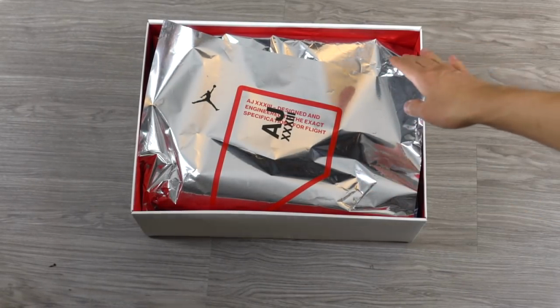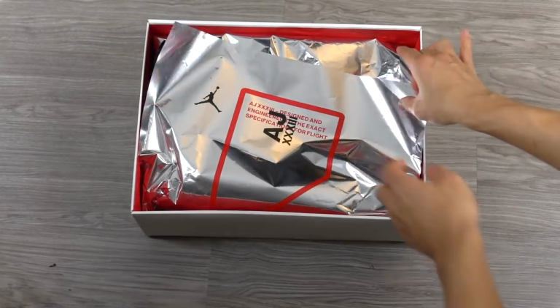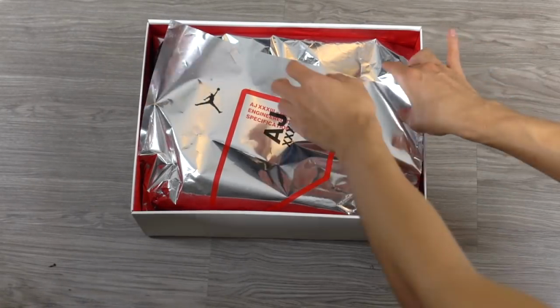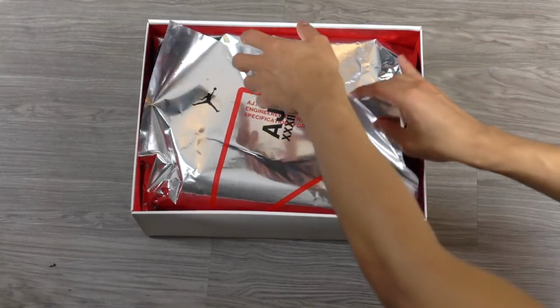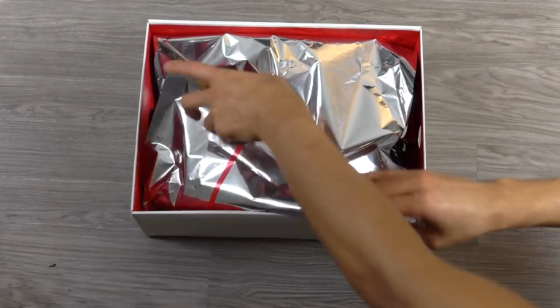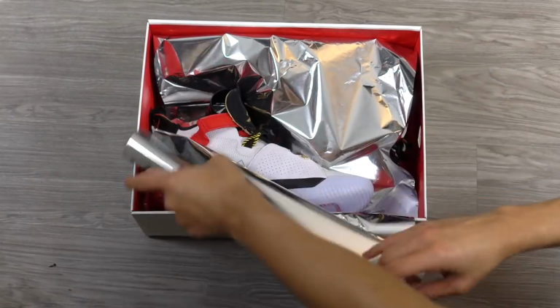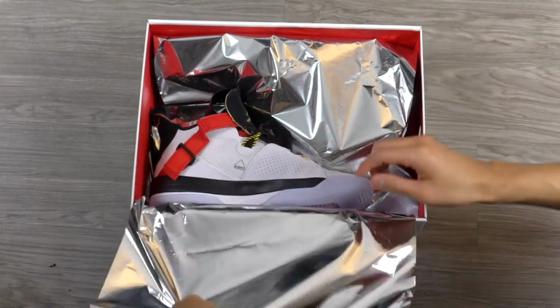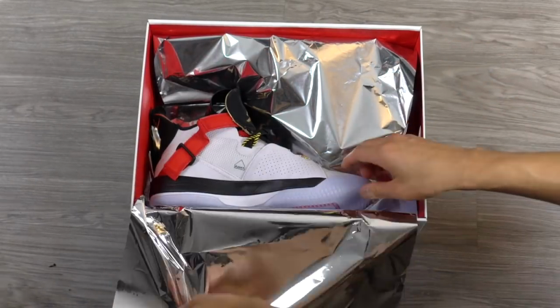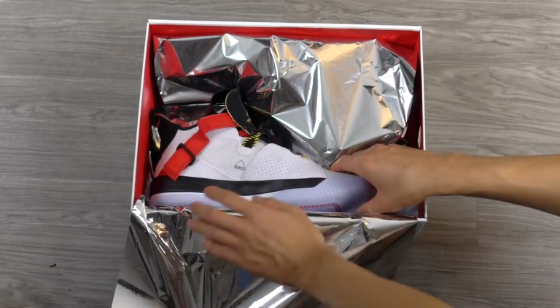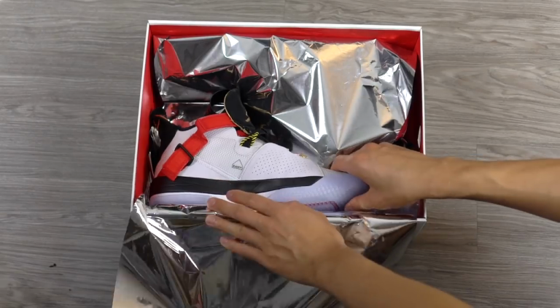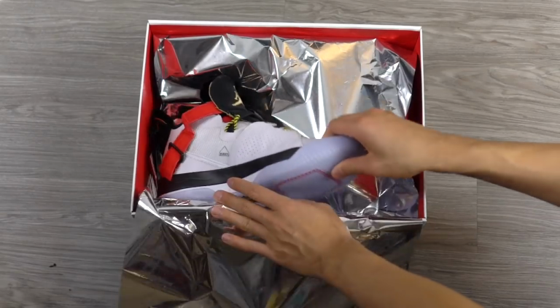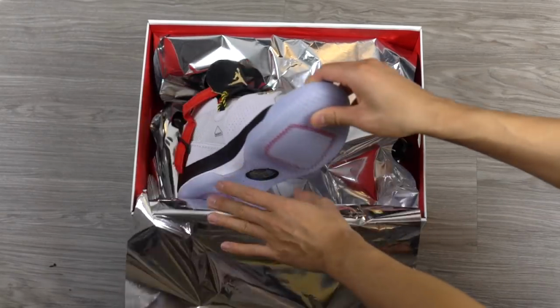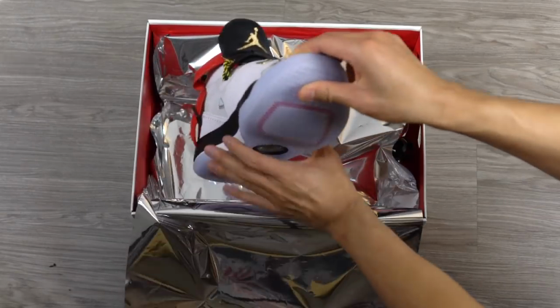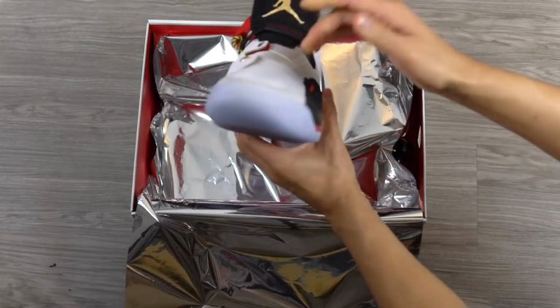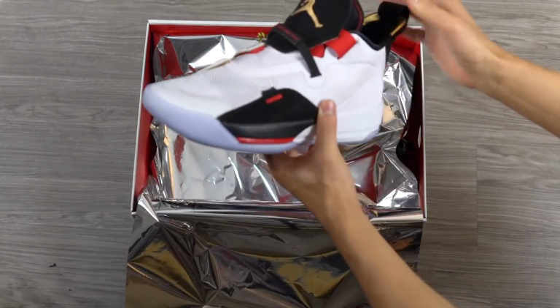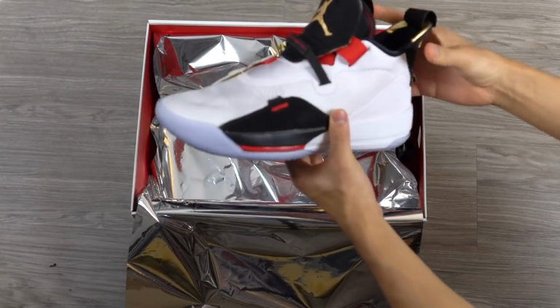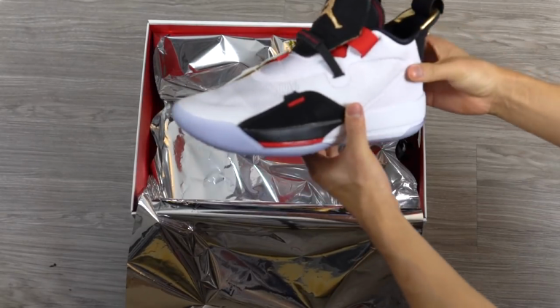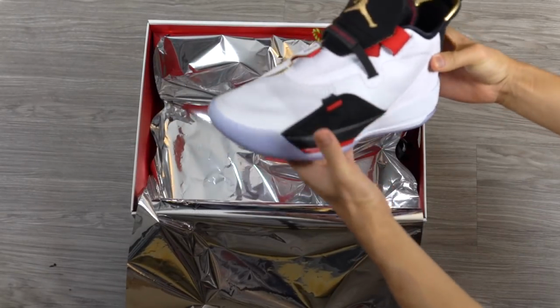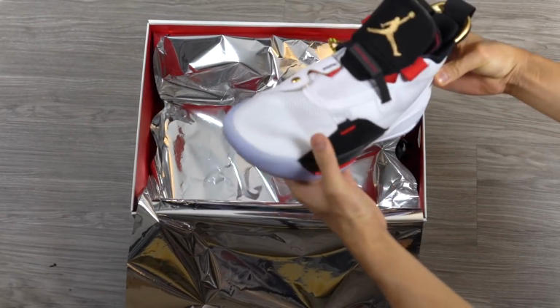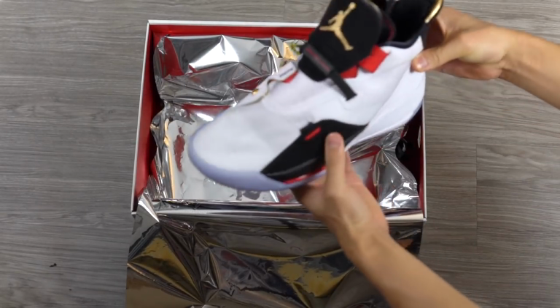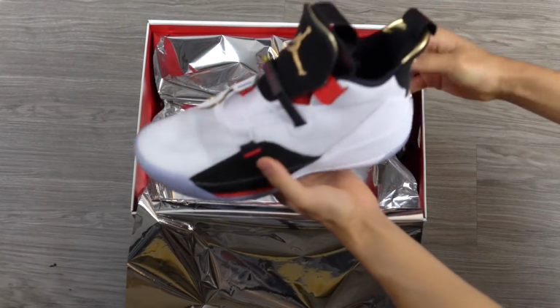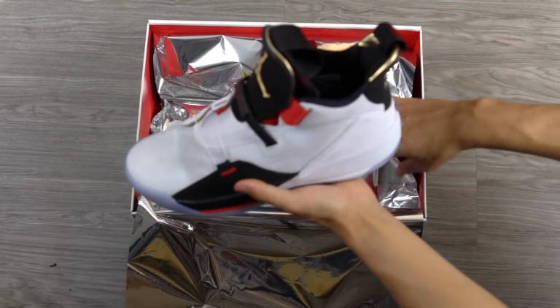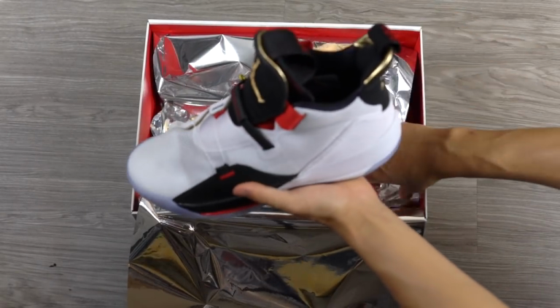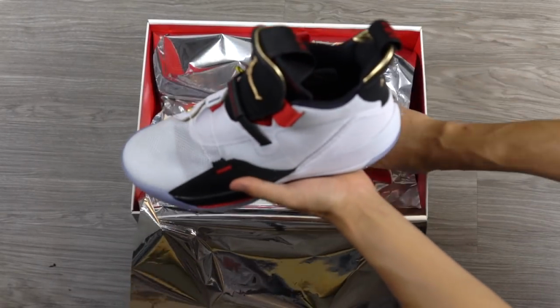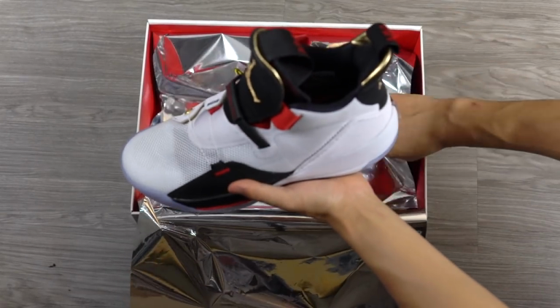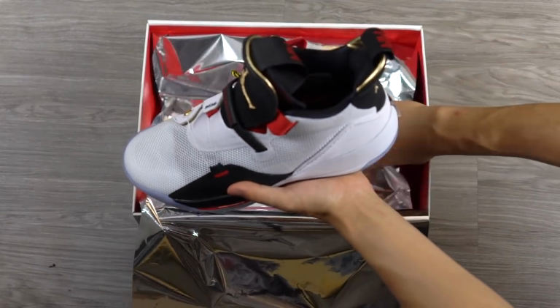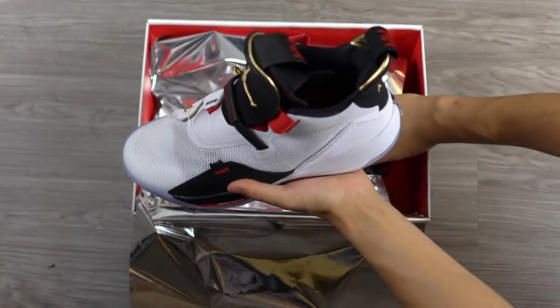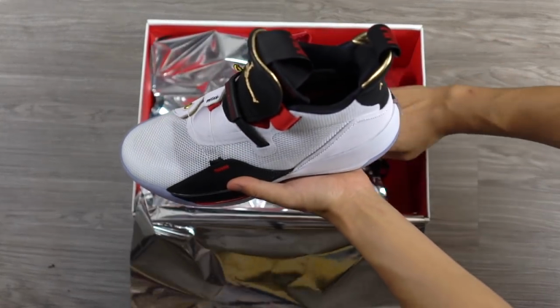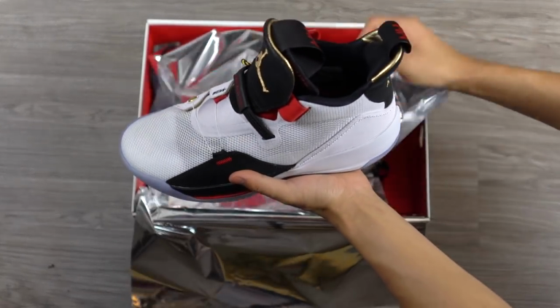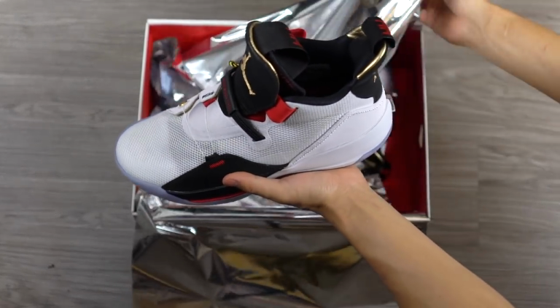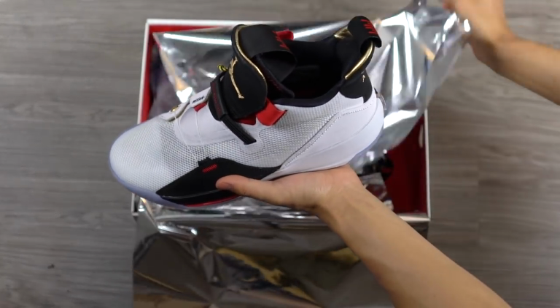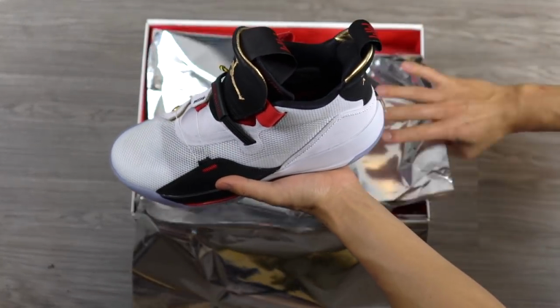Man, I stepped in some stuff. We did hooping in these. So this is our first impressions.